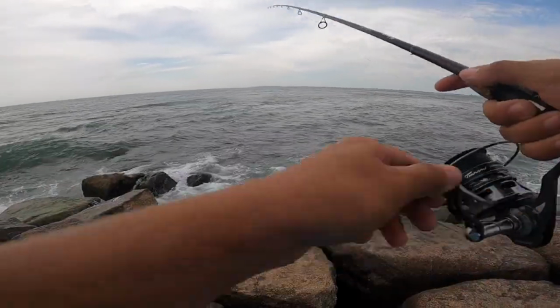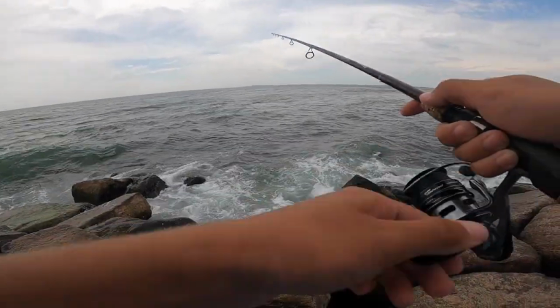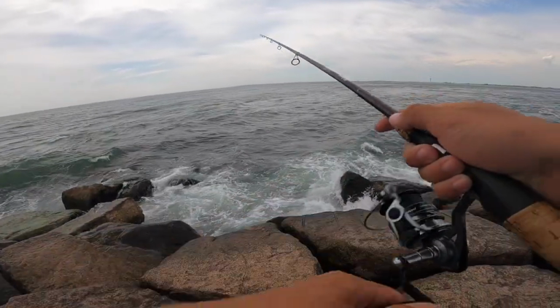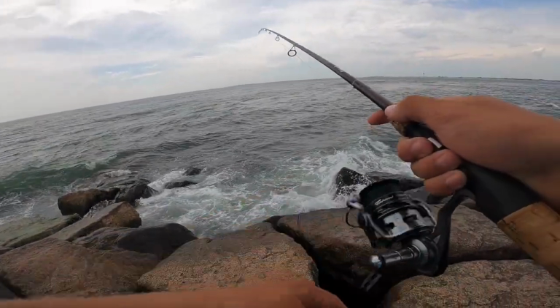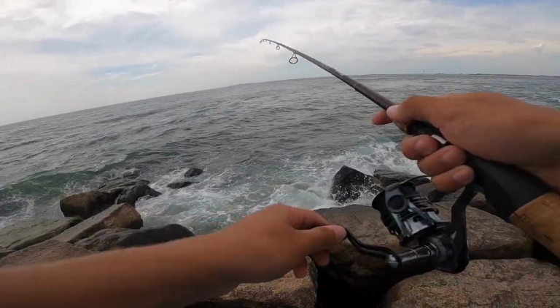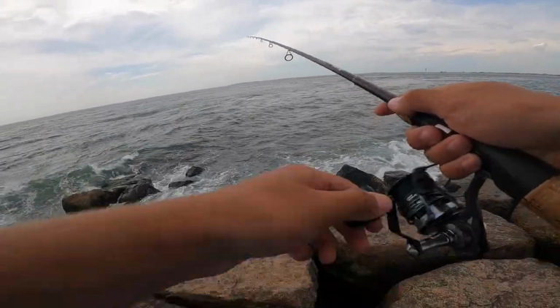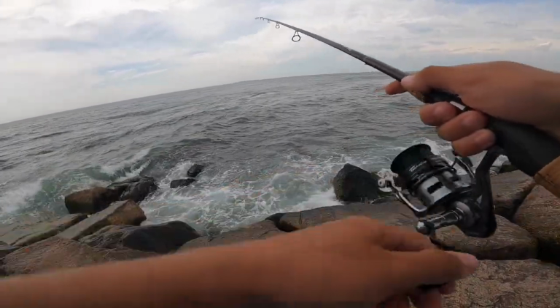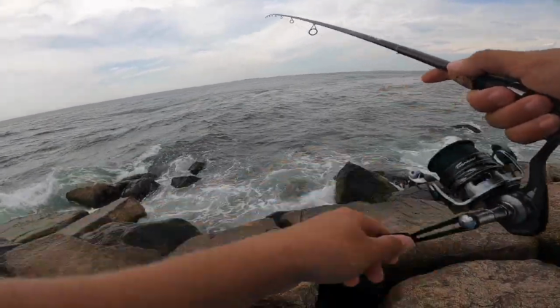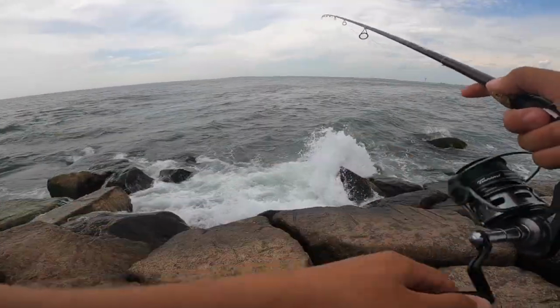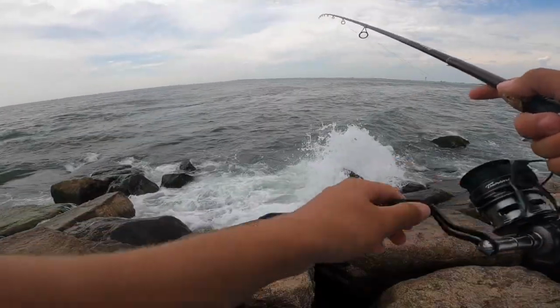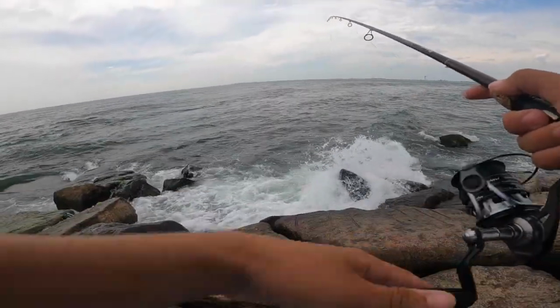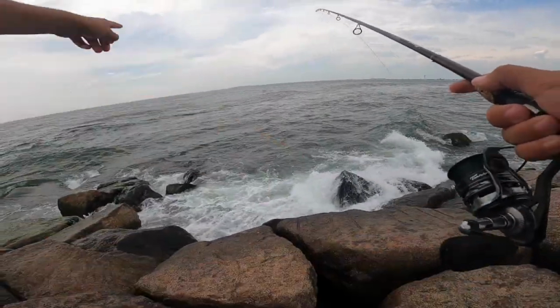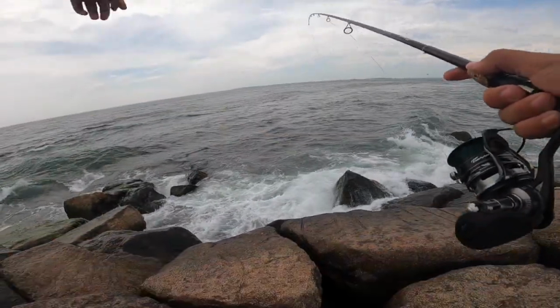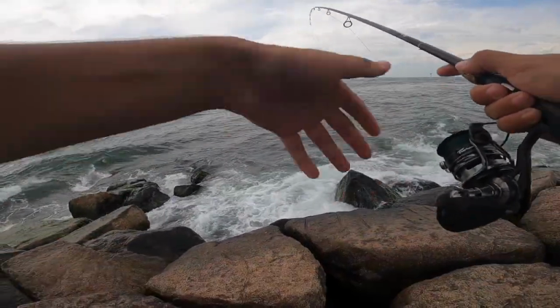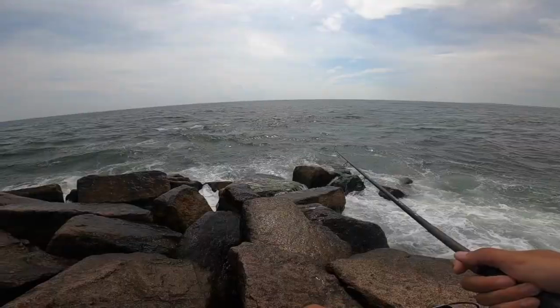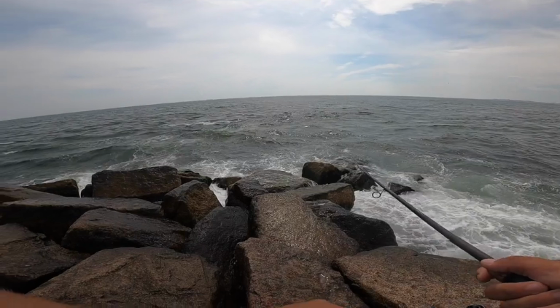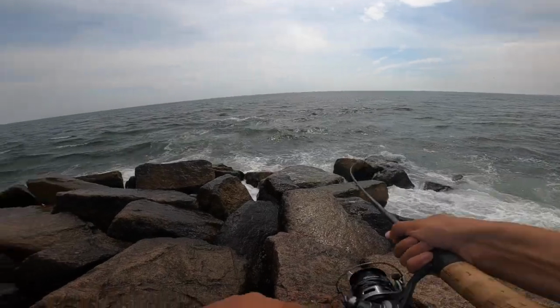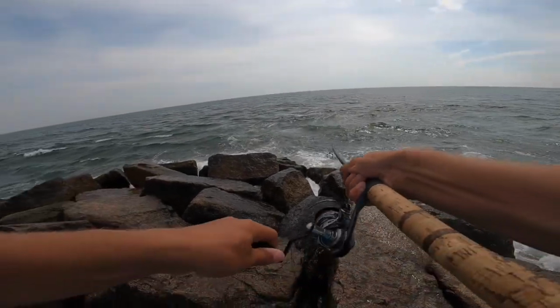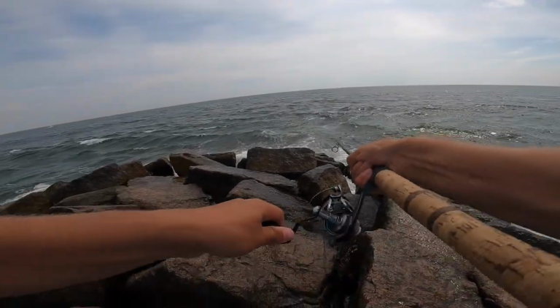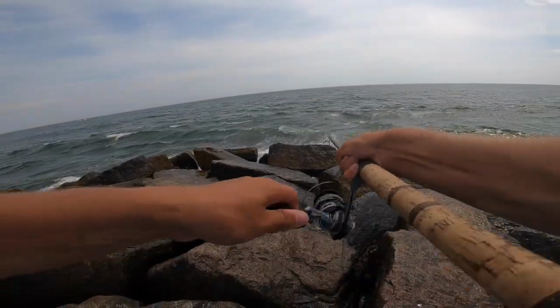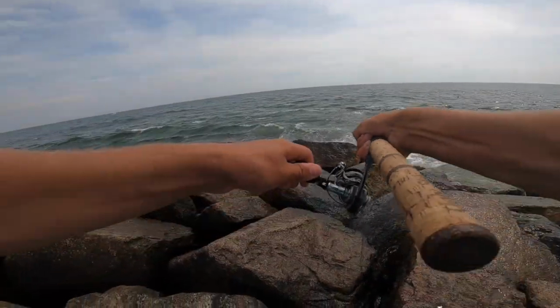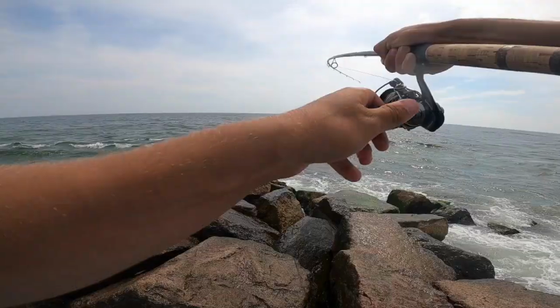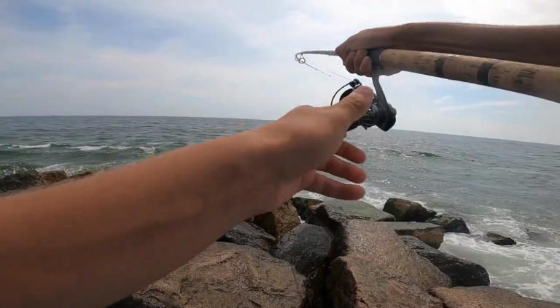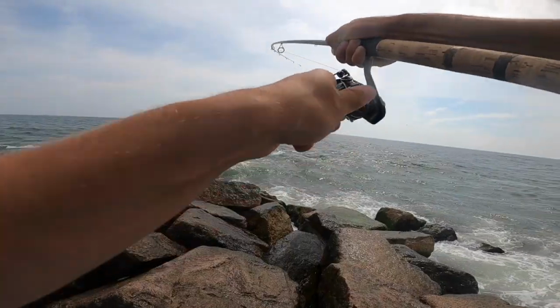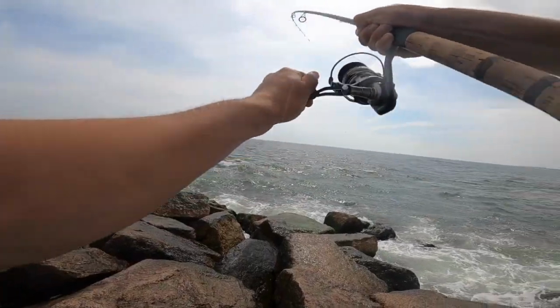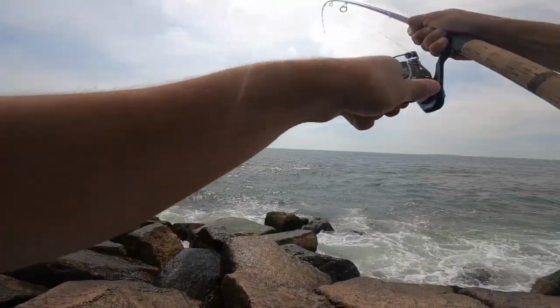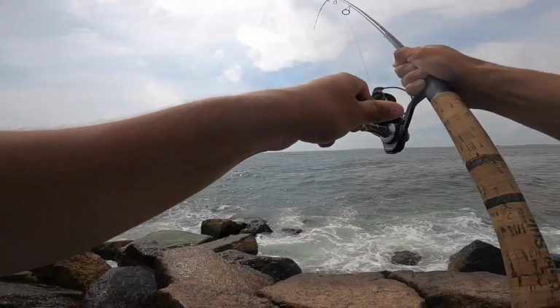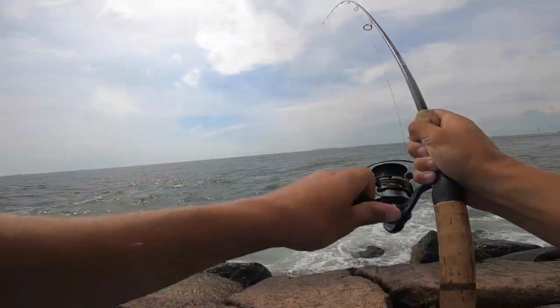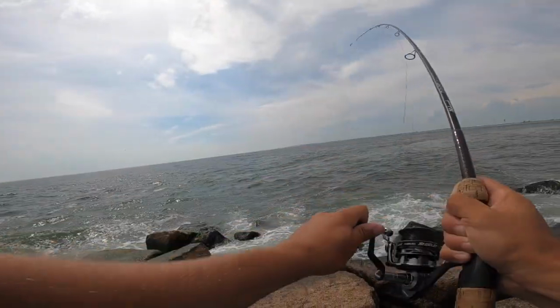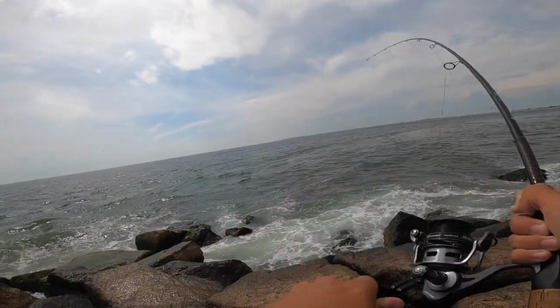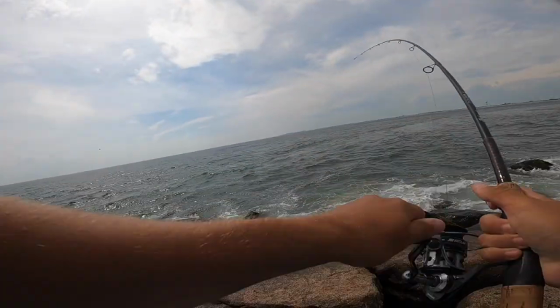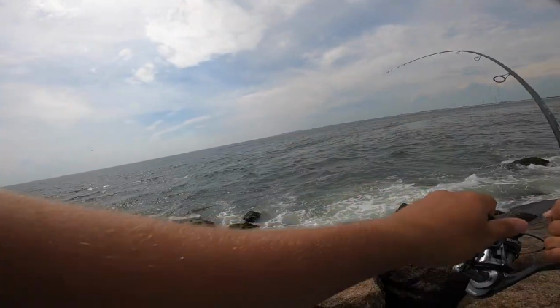Yo, there's a blitz over here. I think that's a blitz. Oh my god. He's fighting so good.